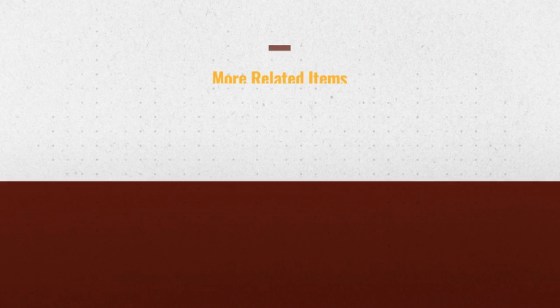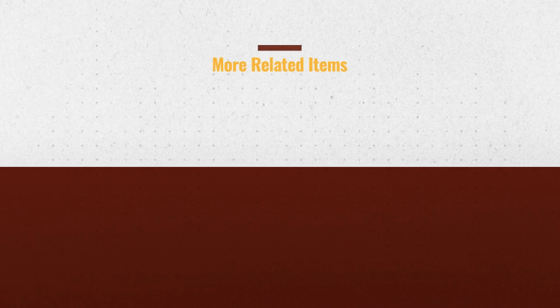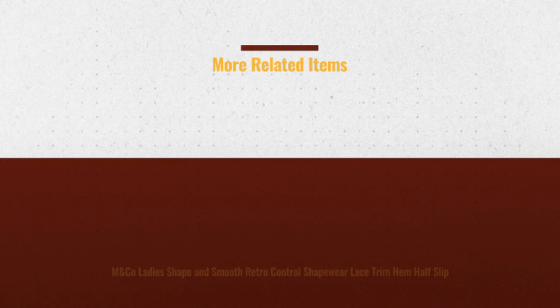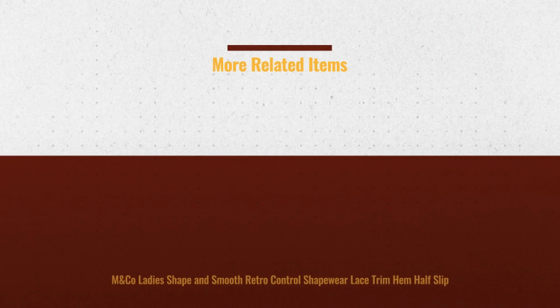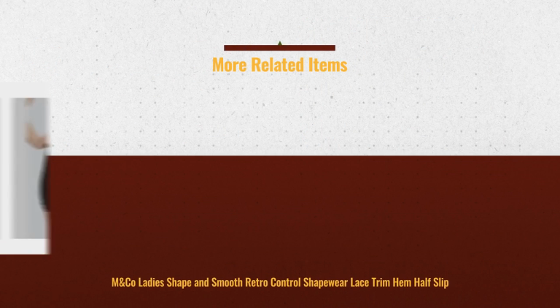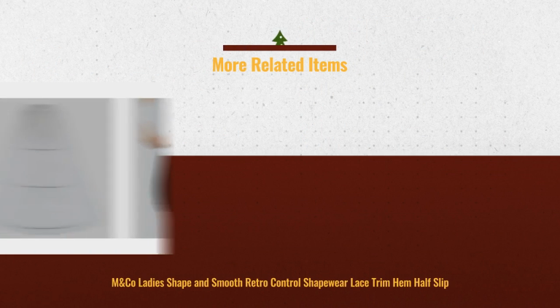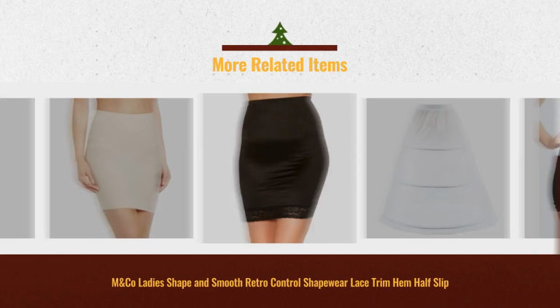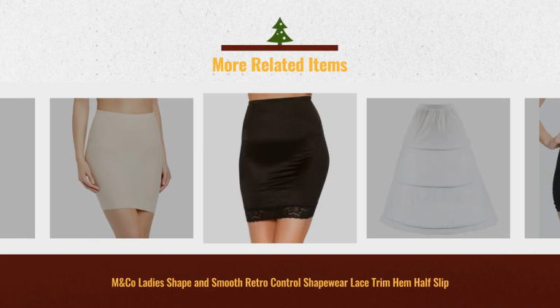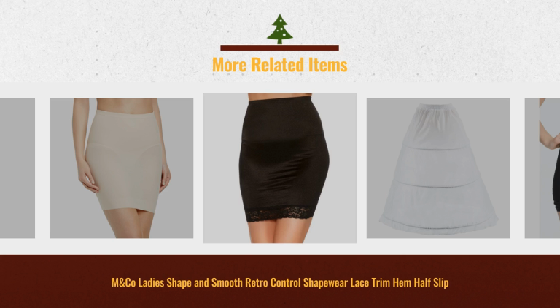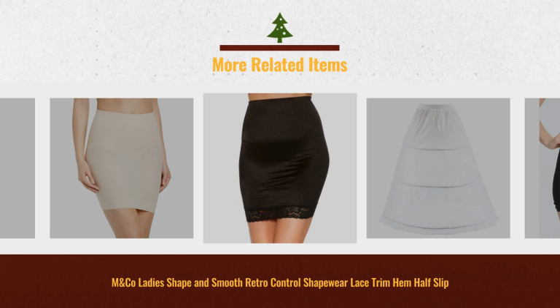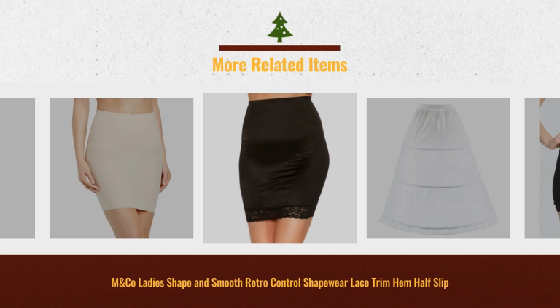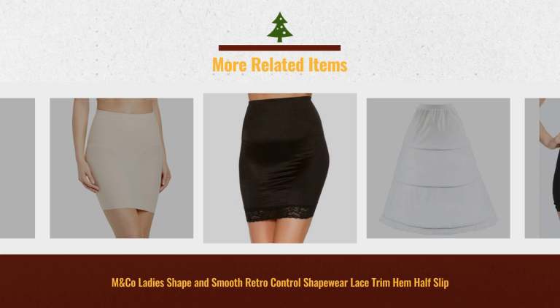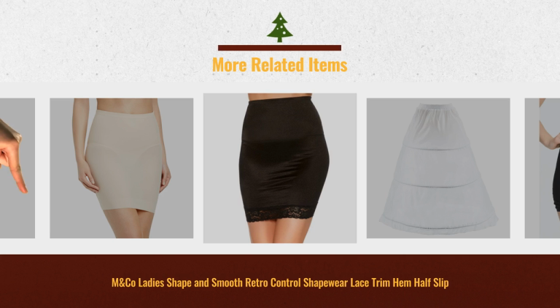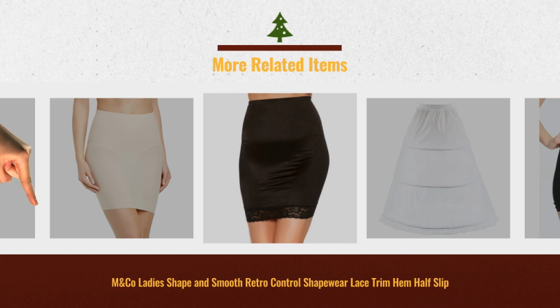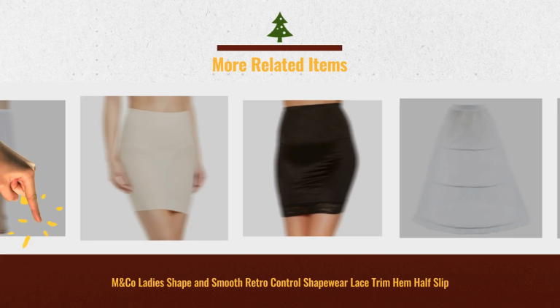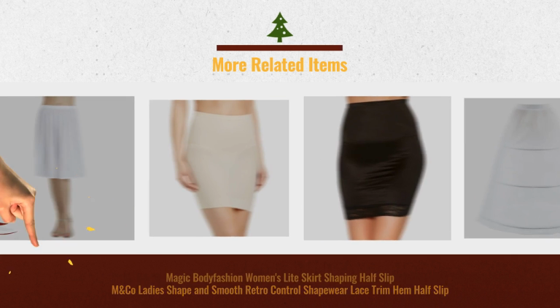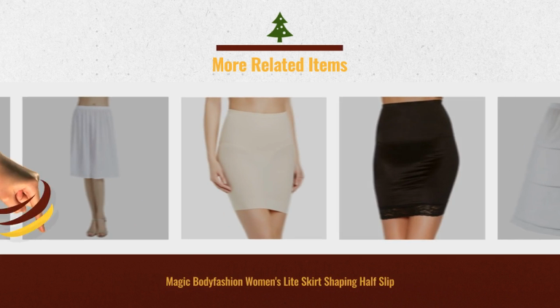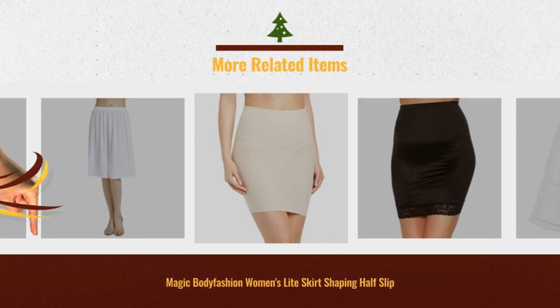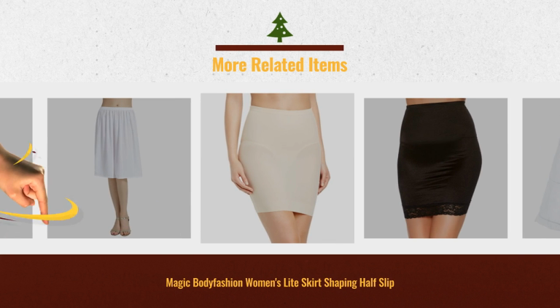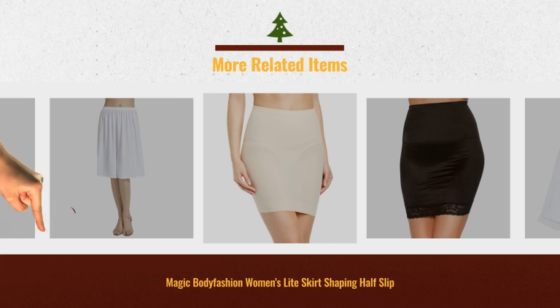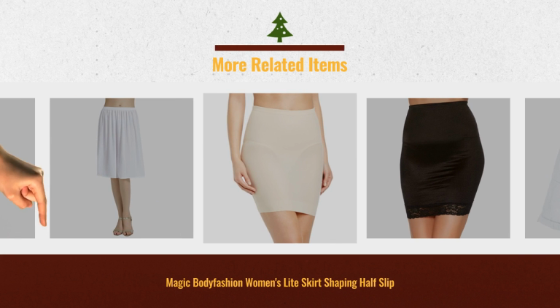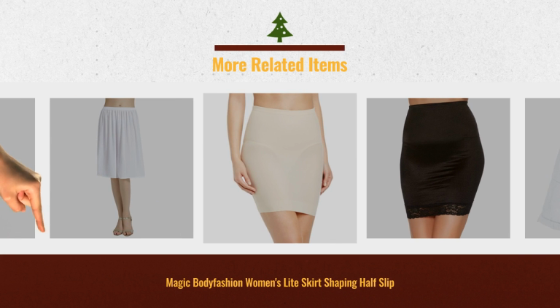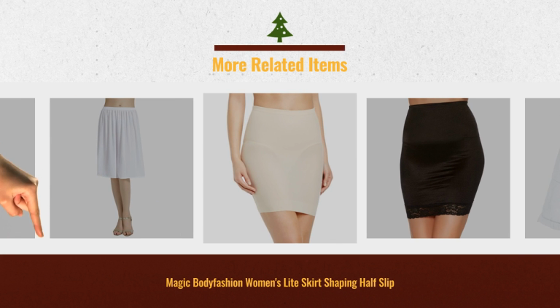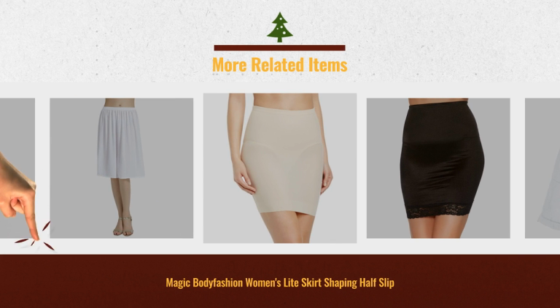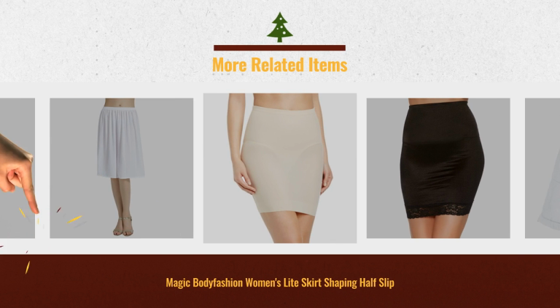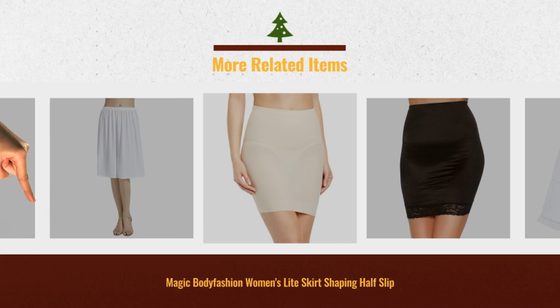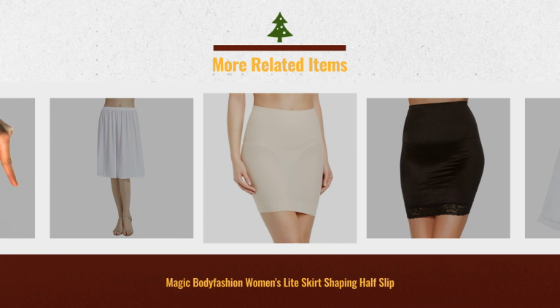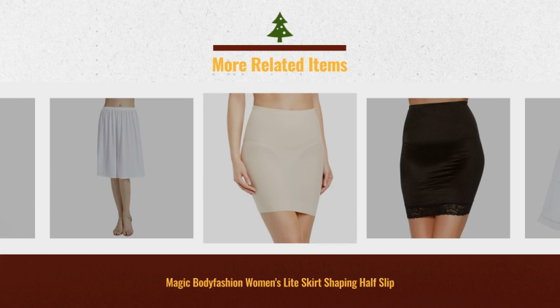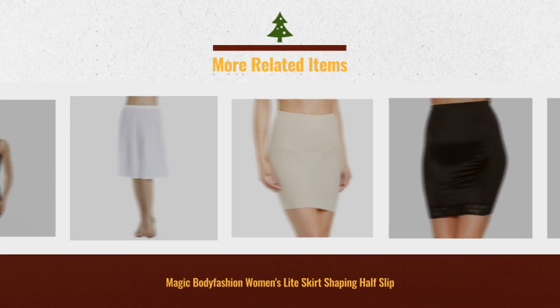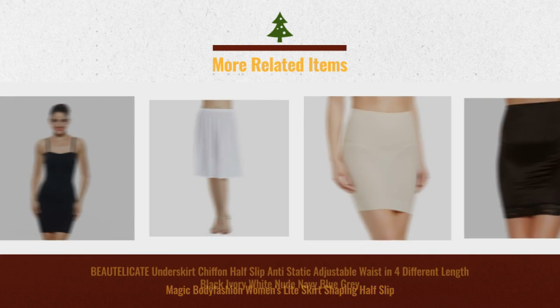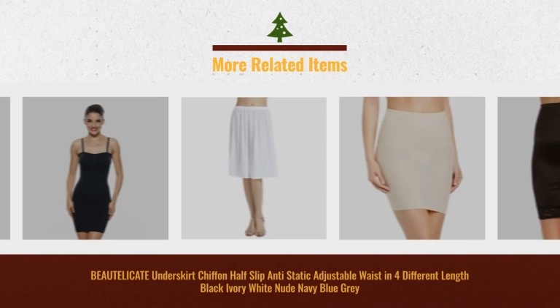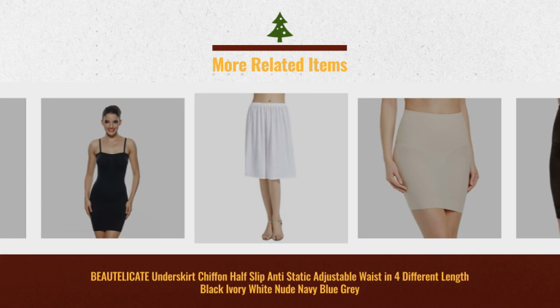Get your favorite women's shaping half-slips now. Just click this link below. We'll see you soon.